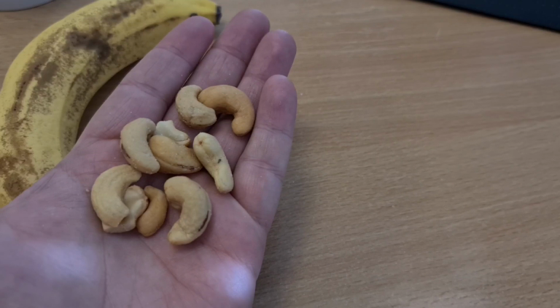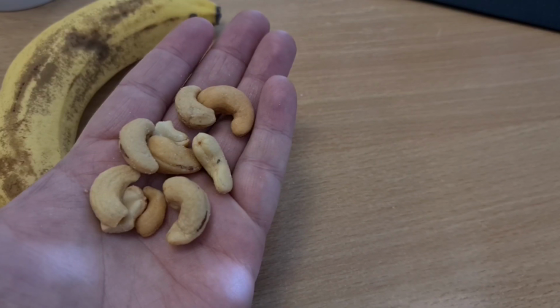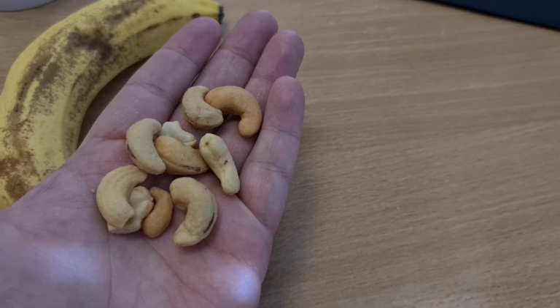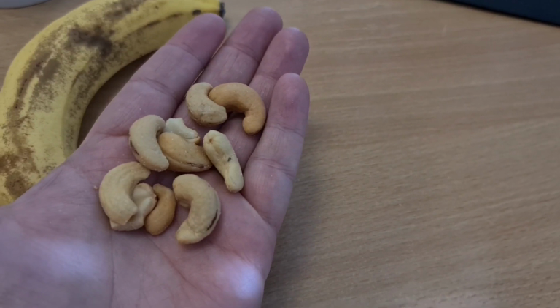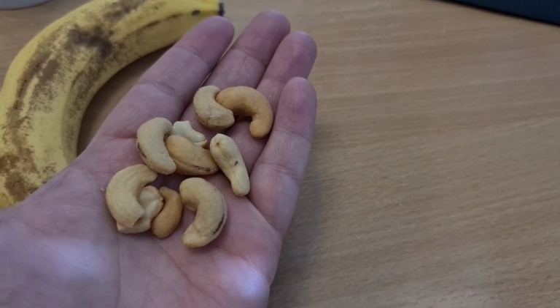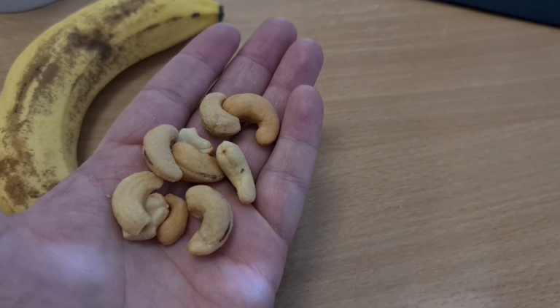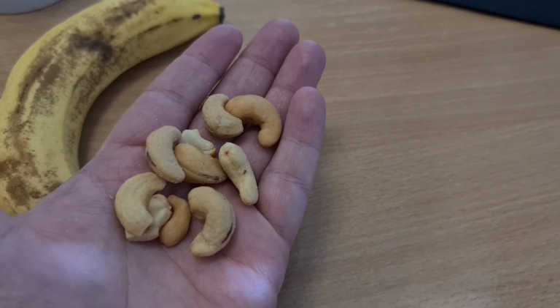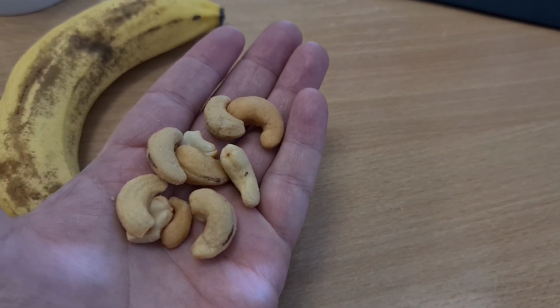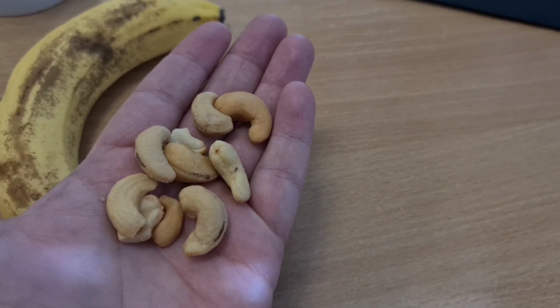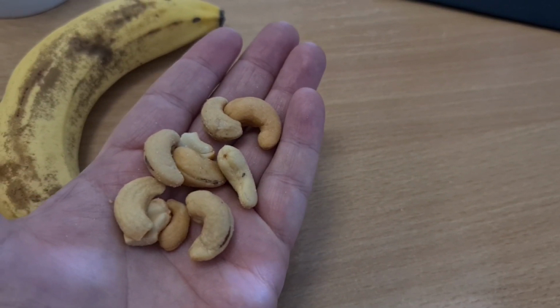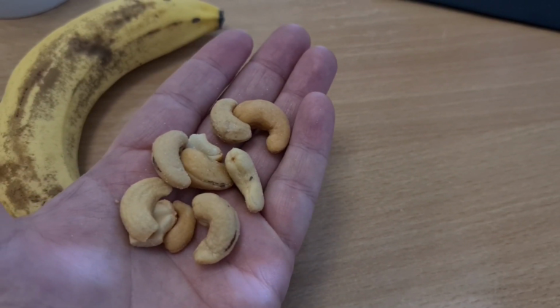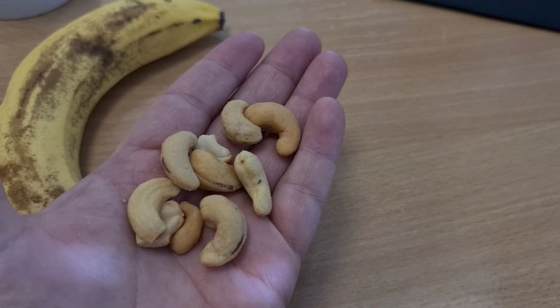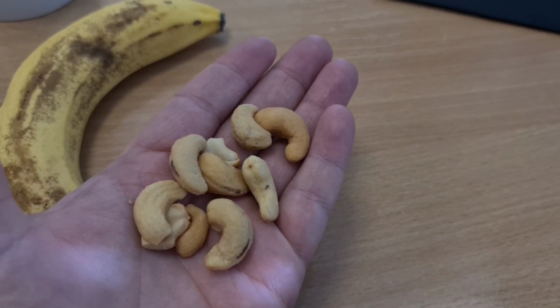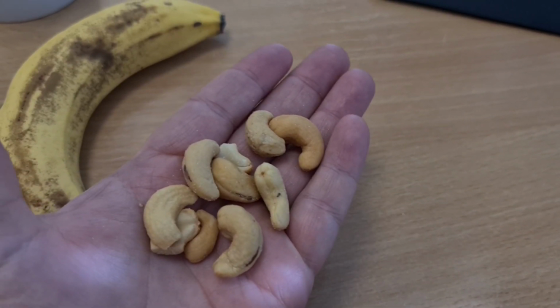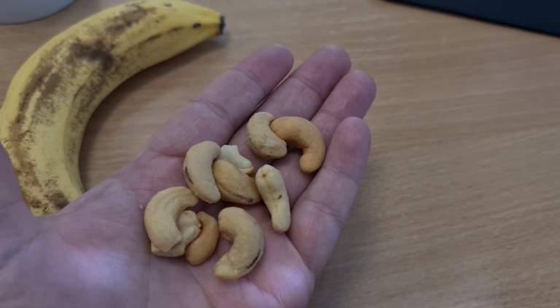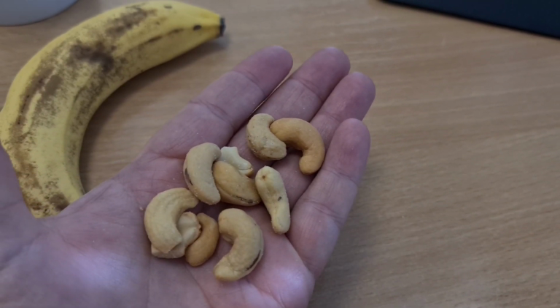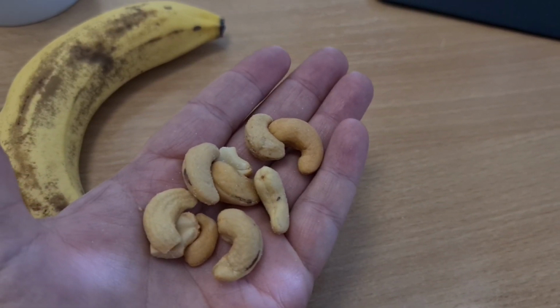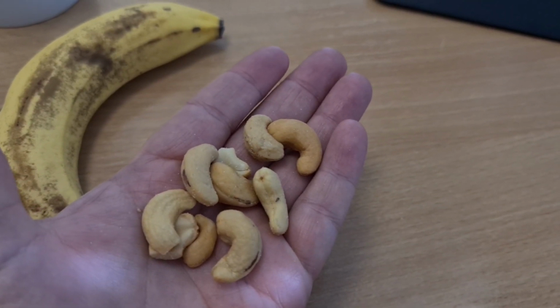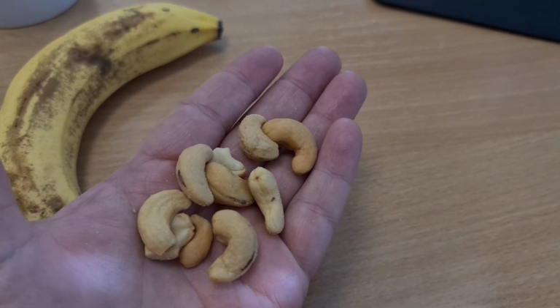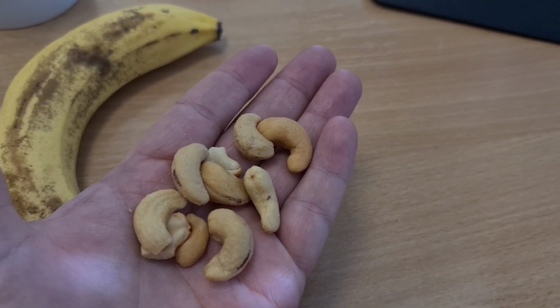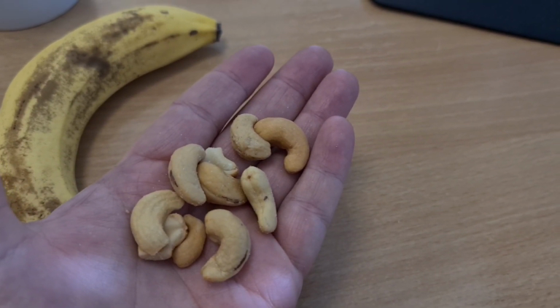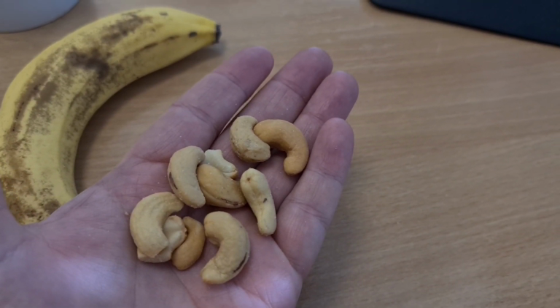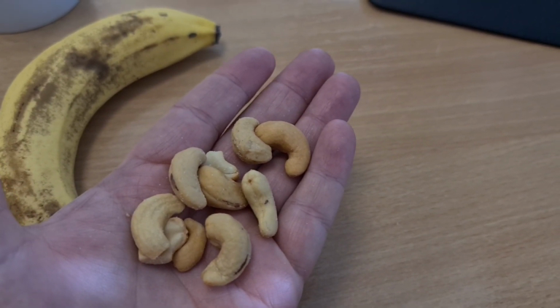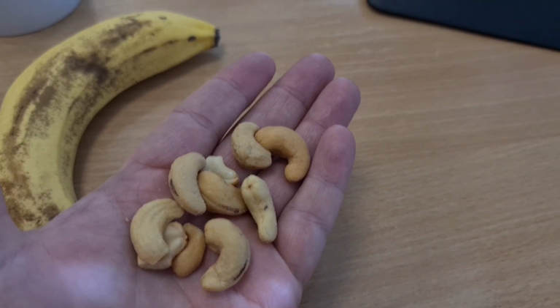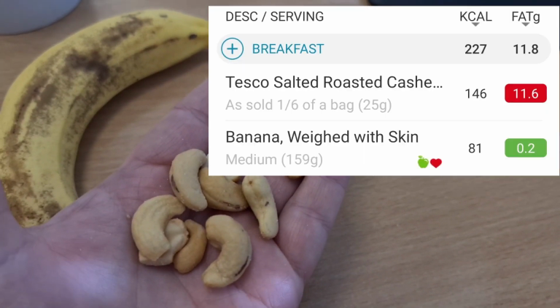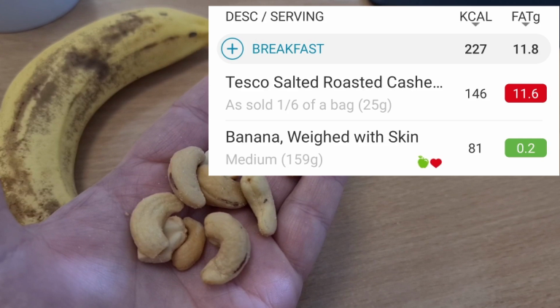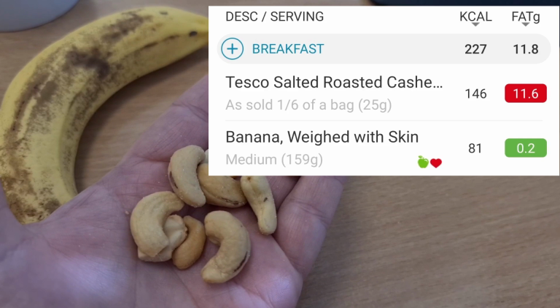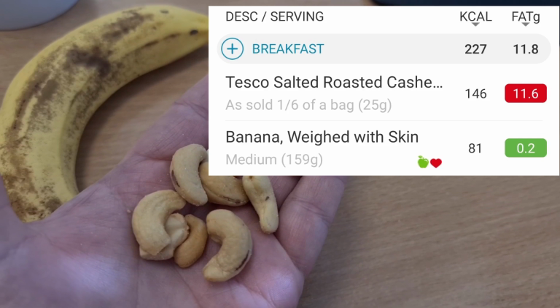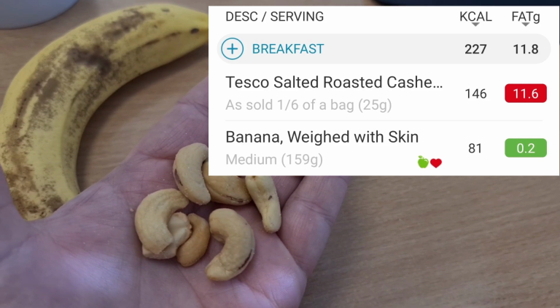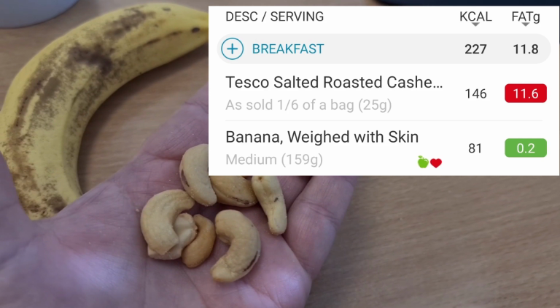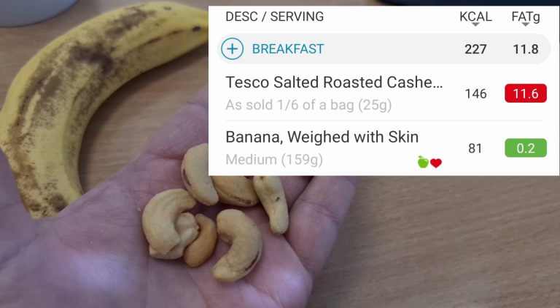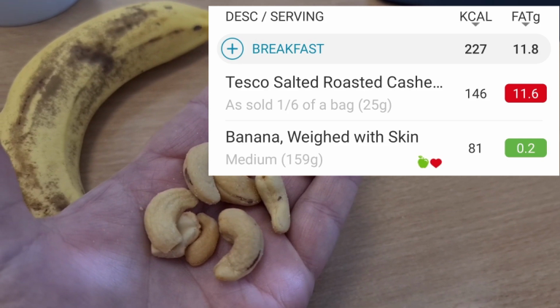Good morning, it is Friday and breakfast this morning is a banana with 25 grams of cashew nuts for 227 calories.